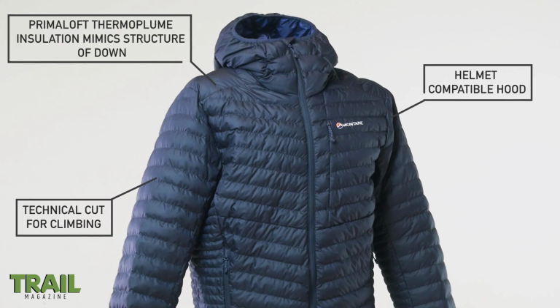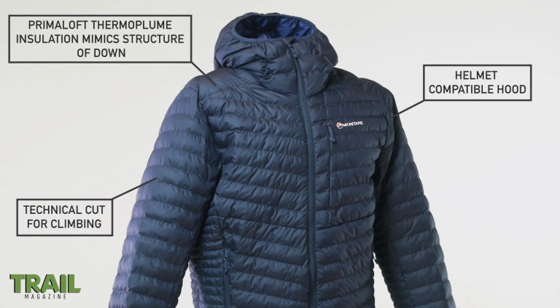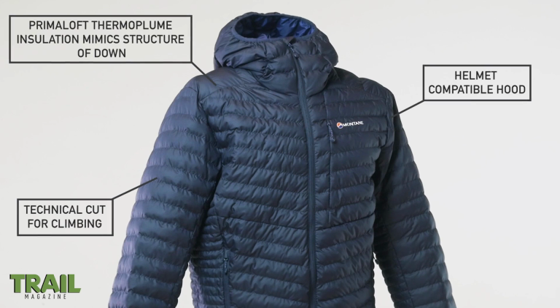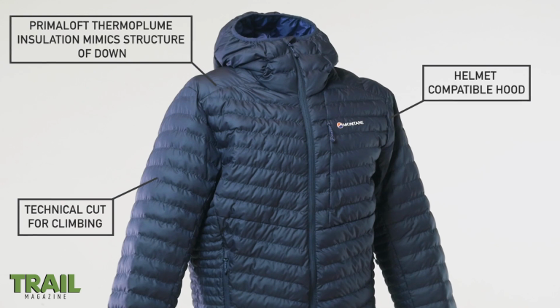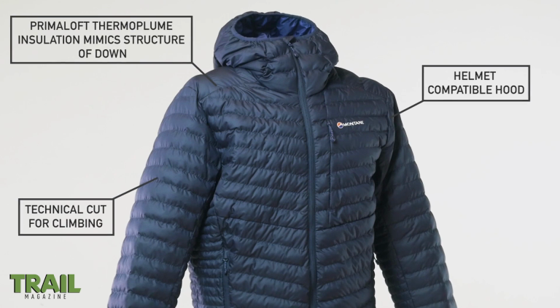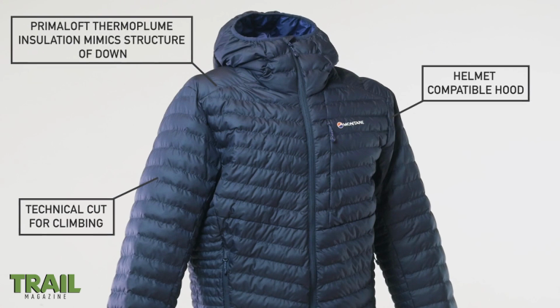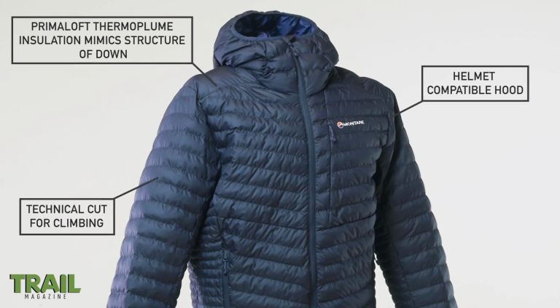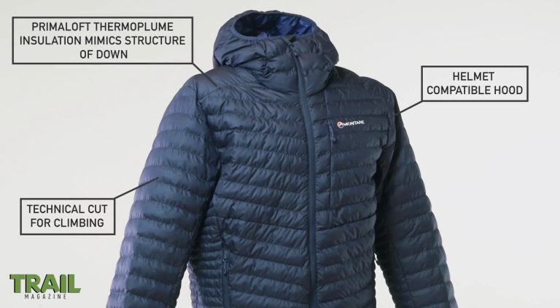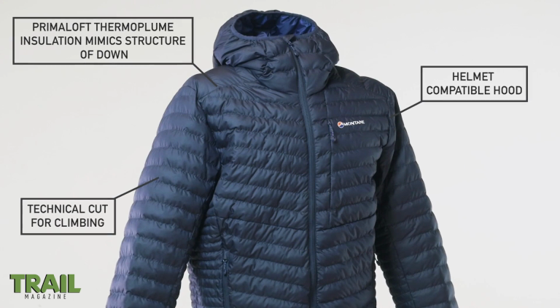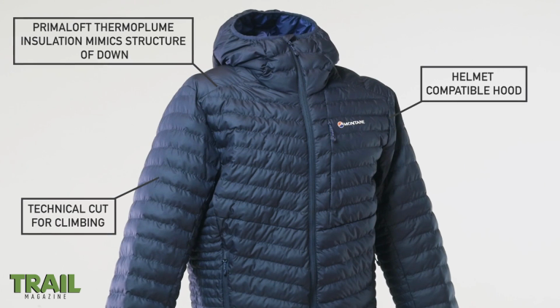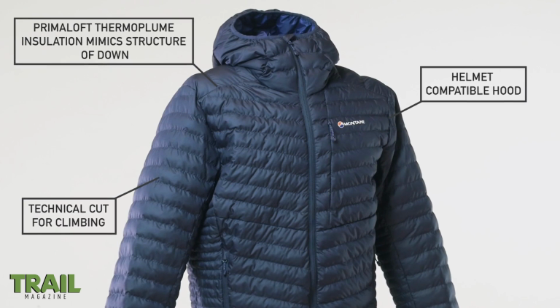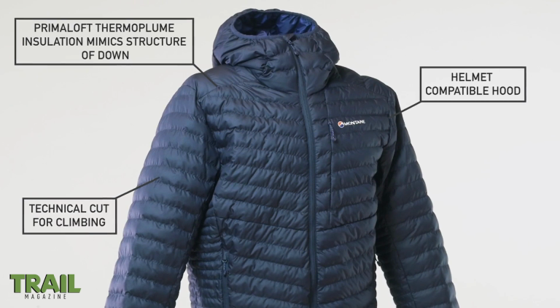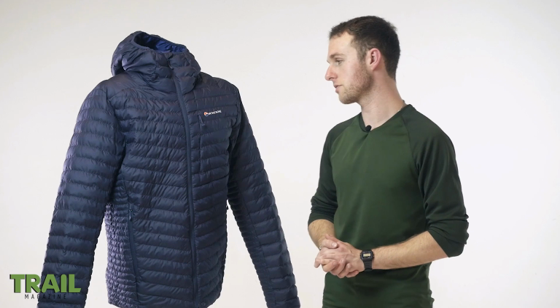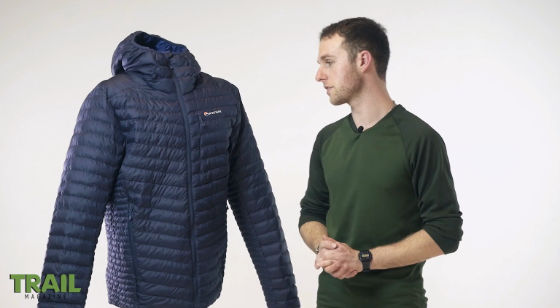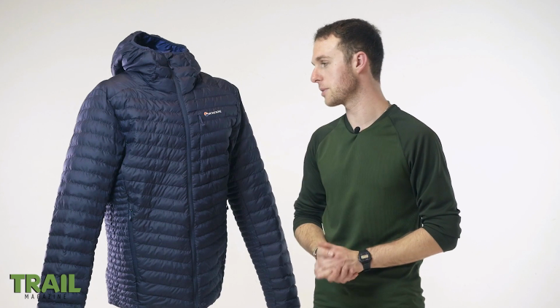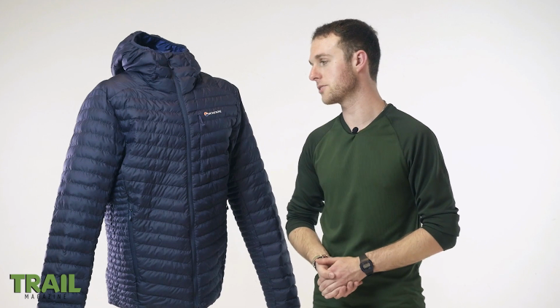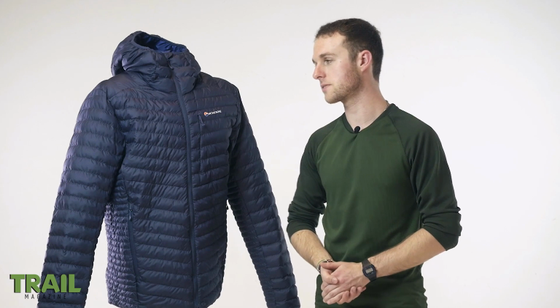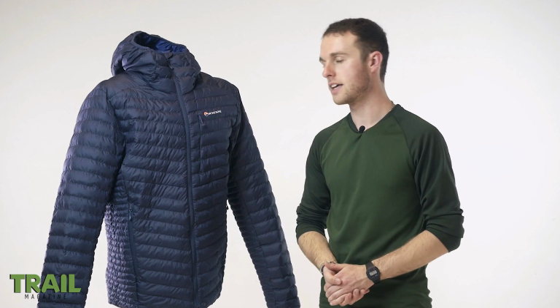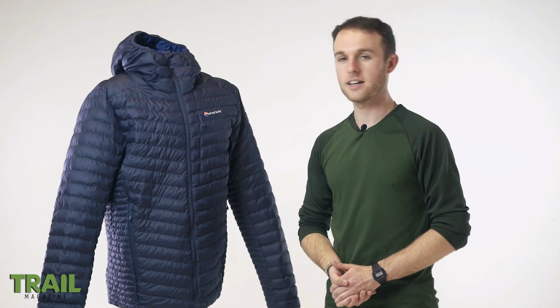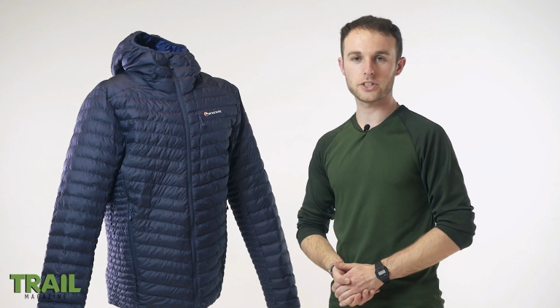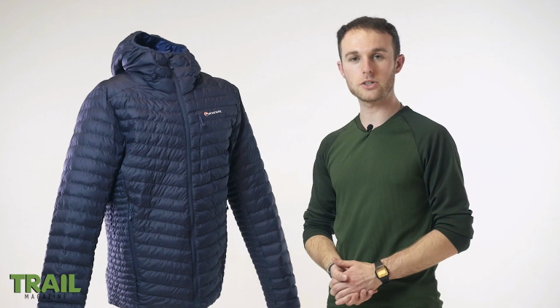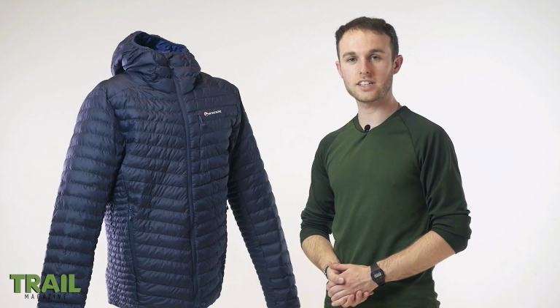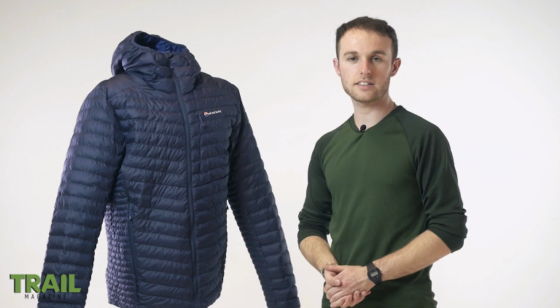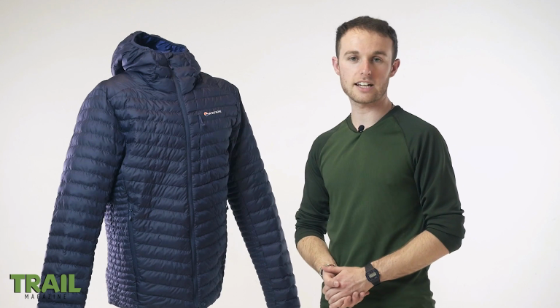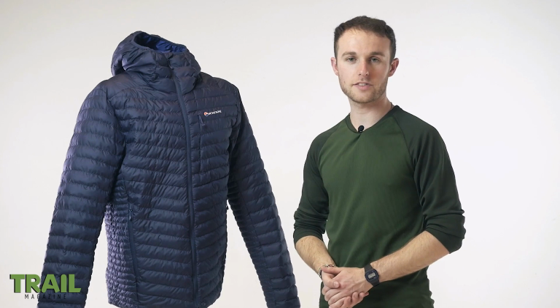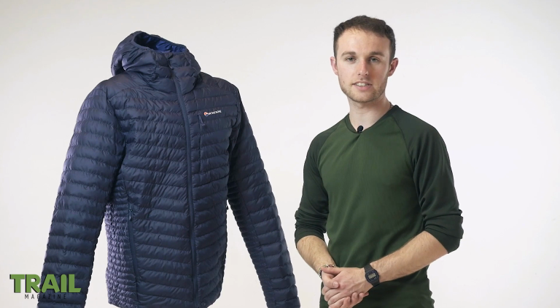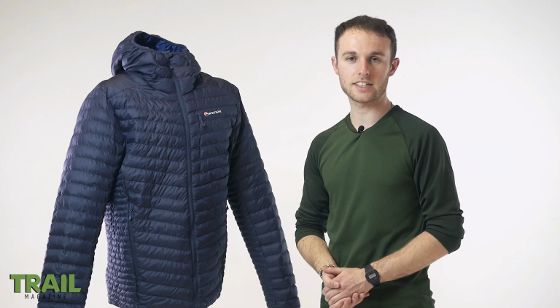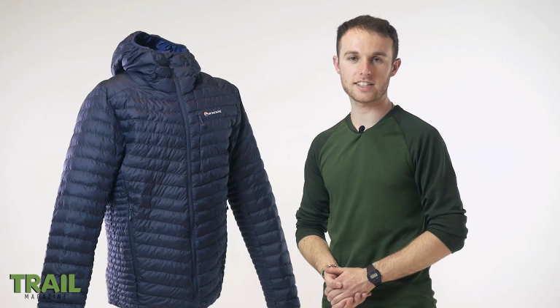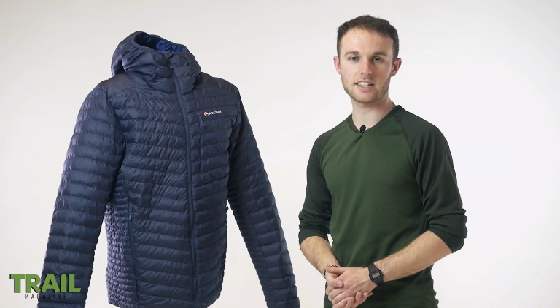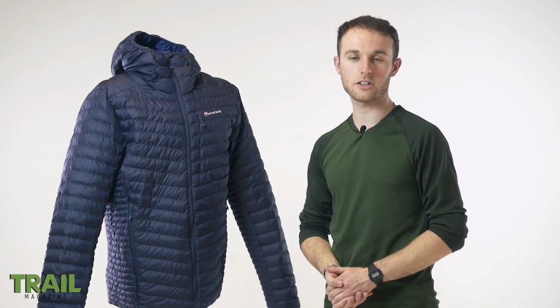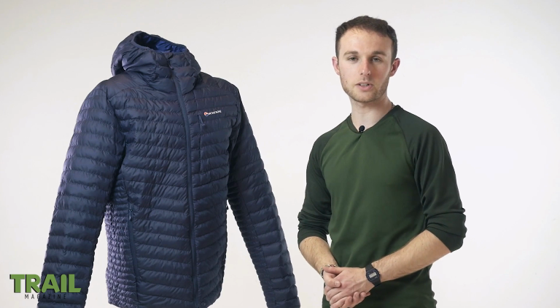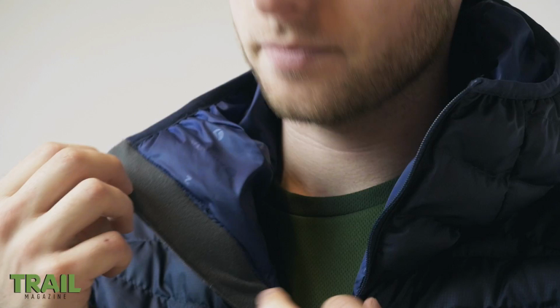It's cheaper than down too — this jacket costs £150, and by not using down feathers it ticks the eco box too.